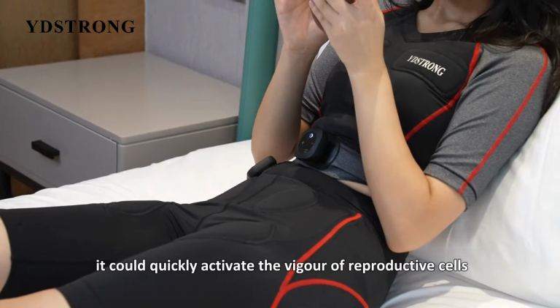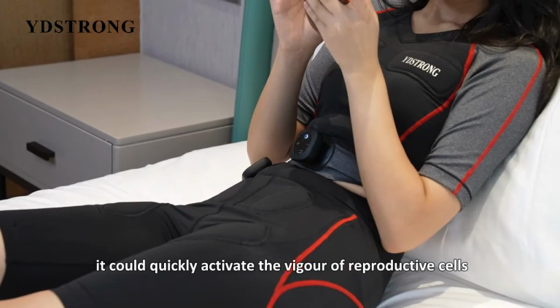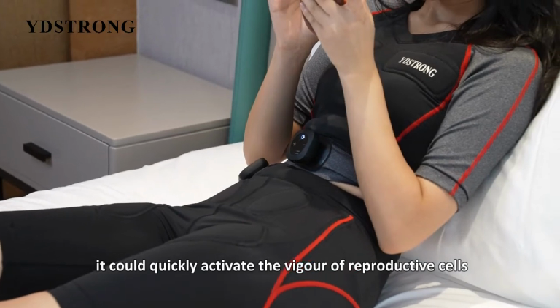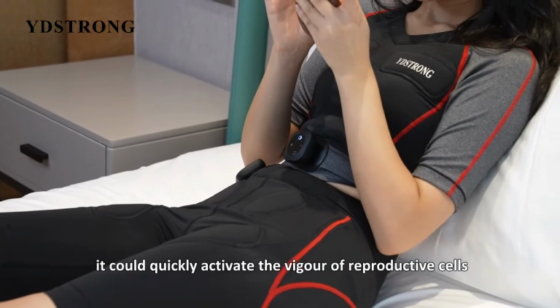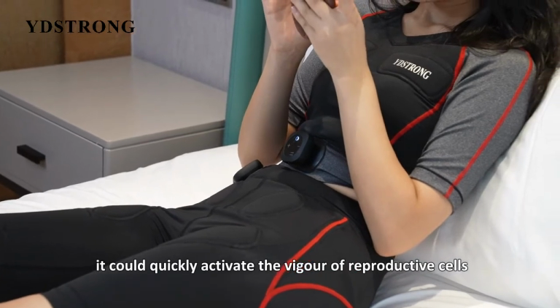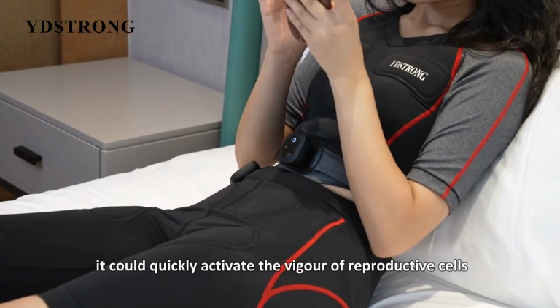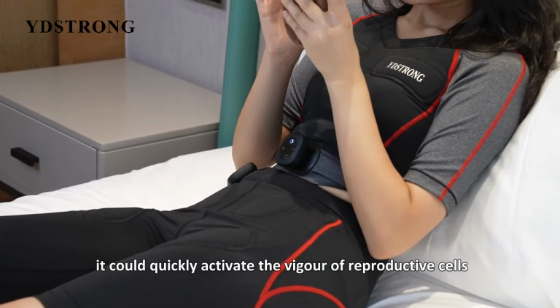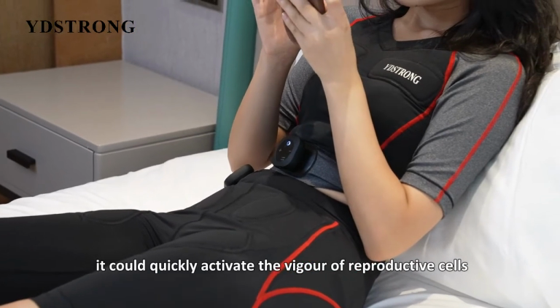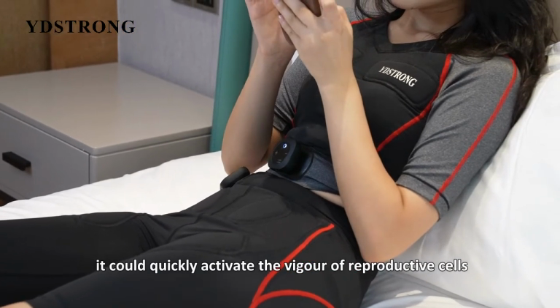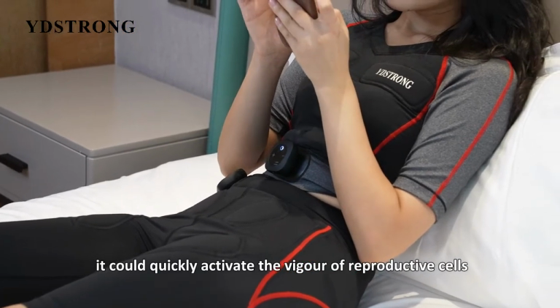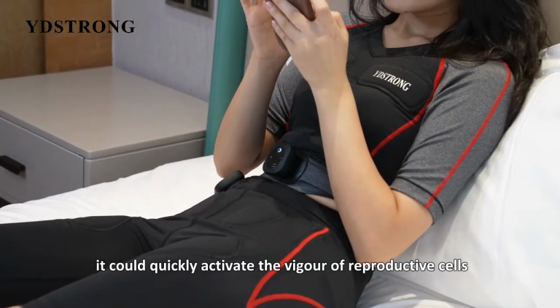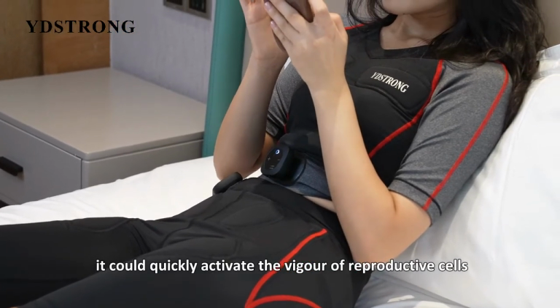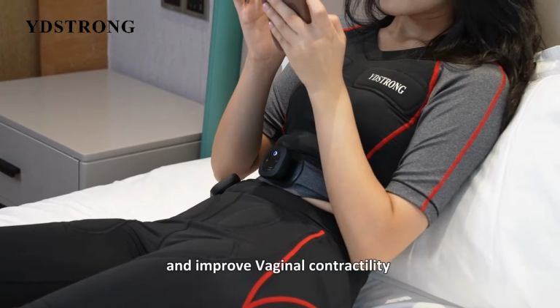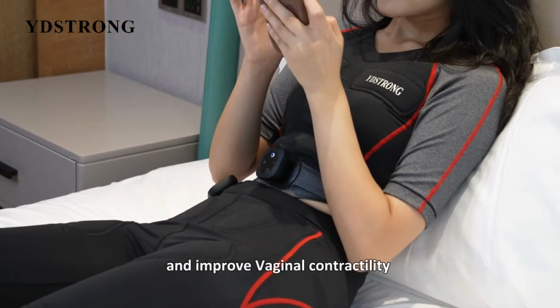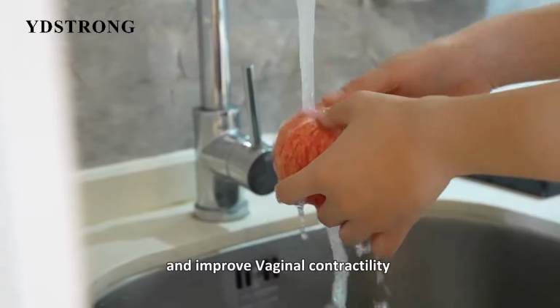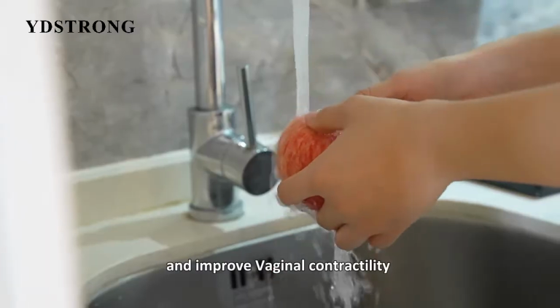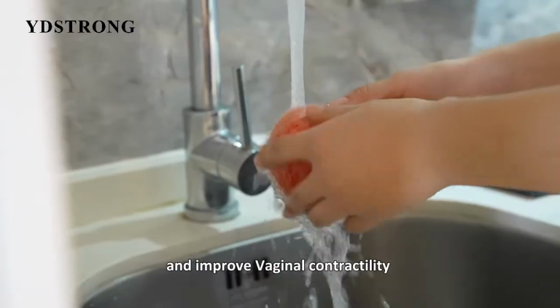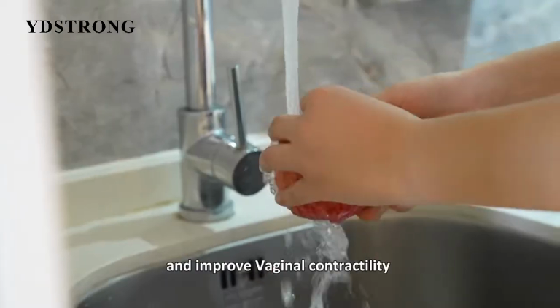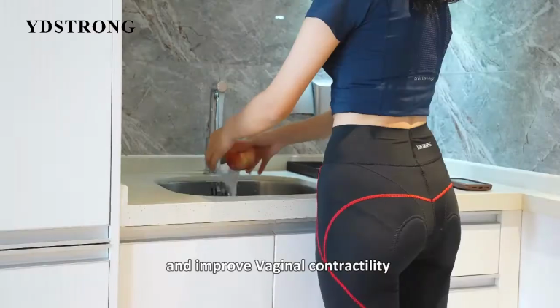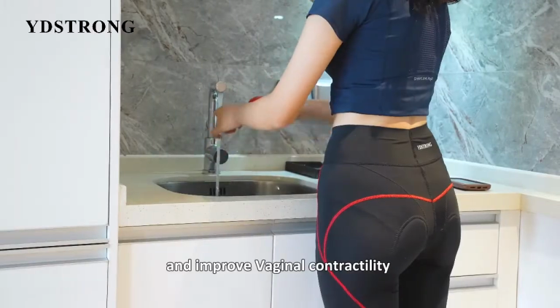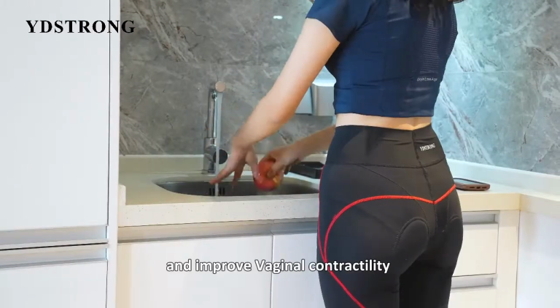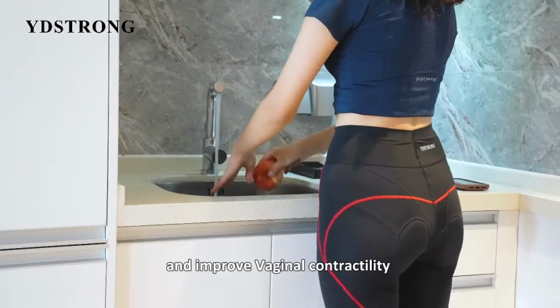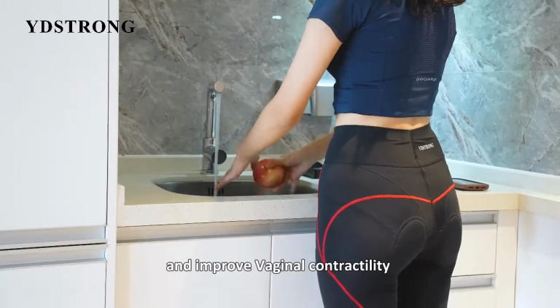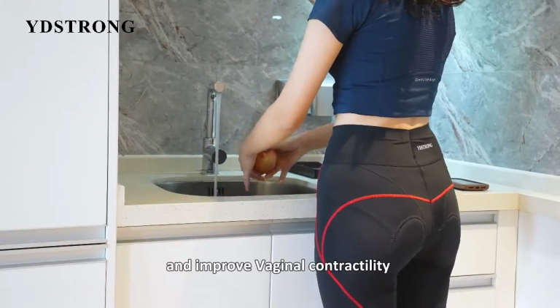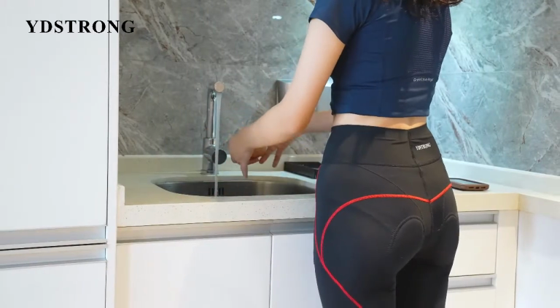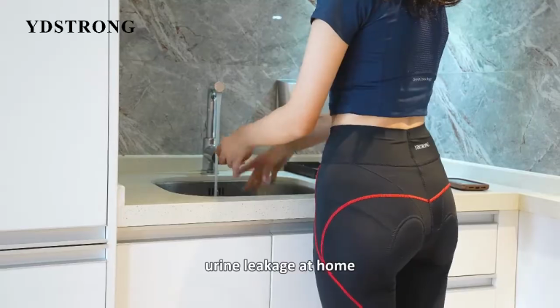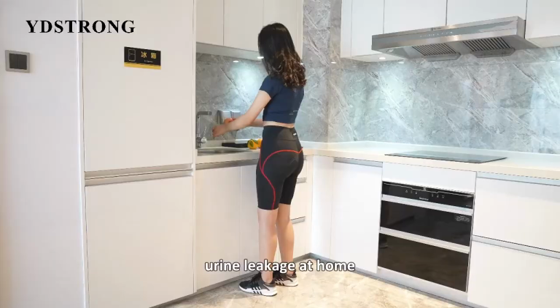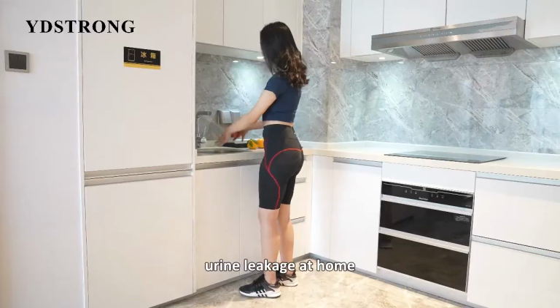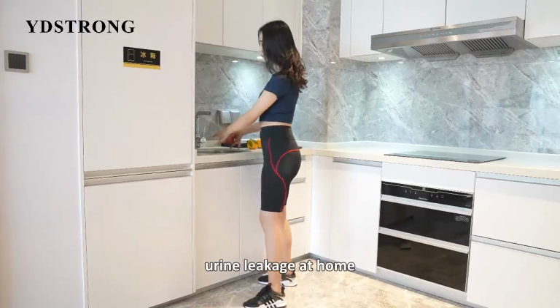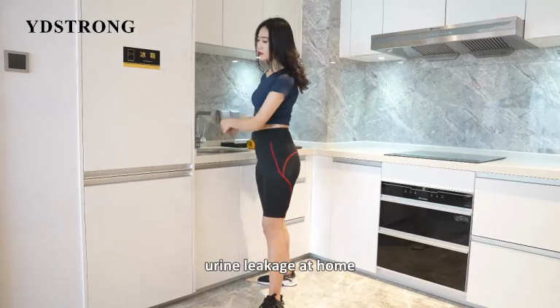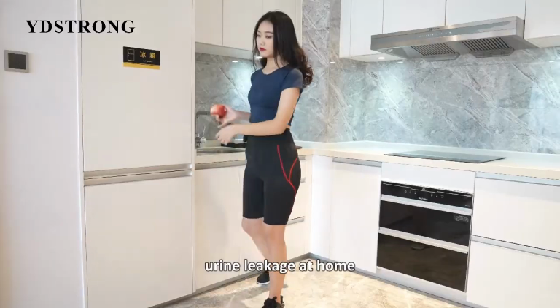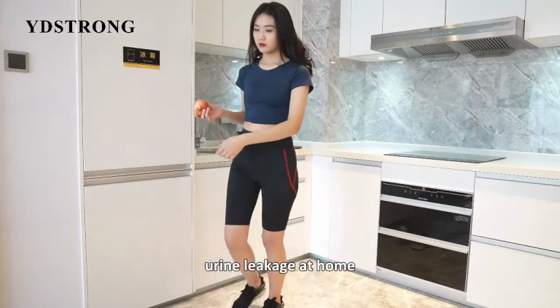It improves vaginal contractility and addresses urinary leakage, all from the comfort of home.